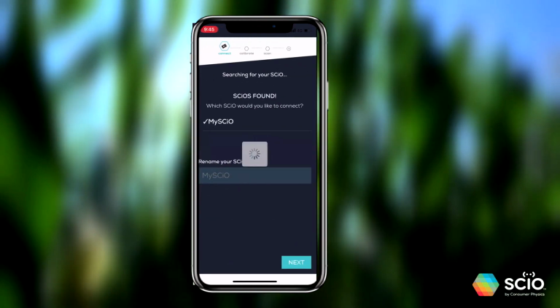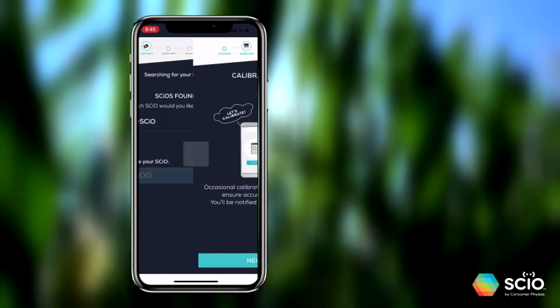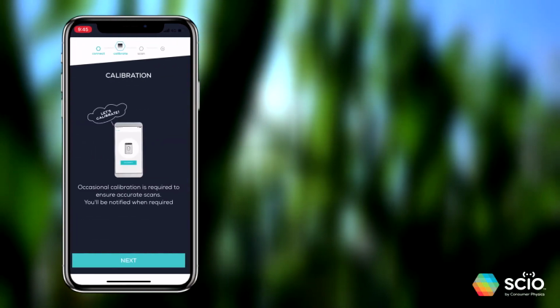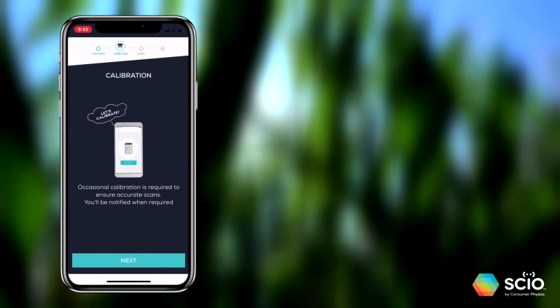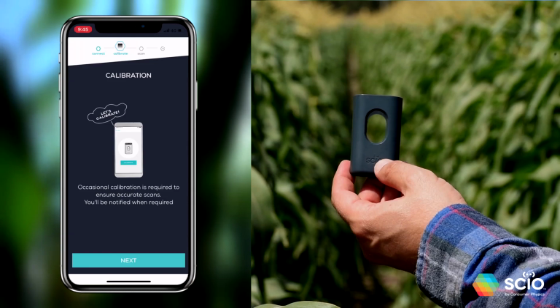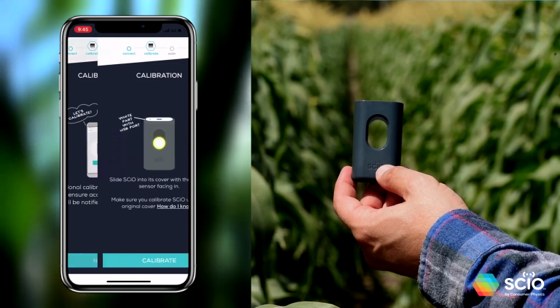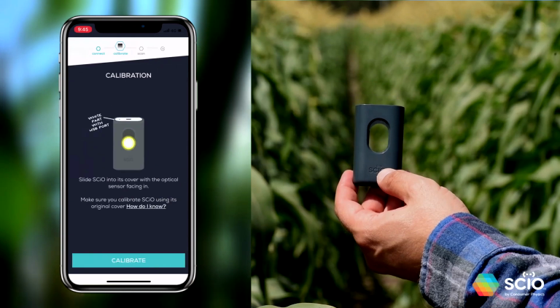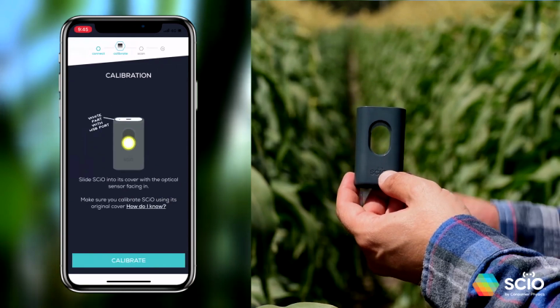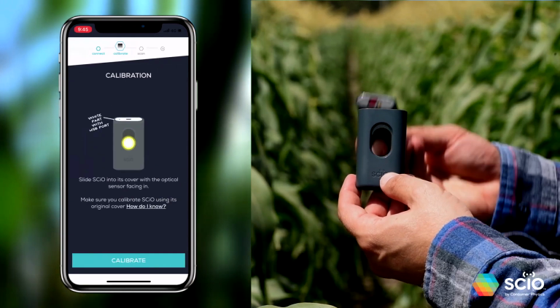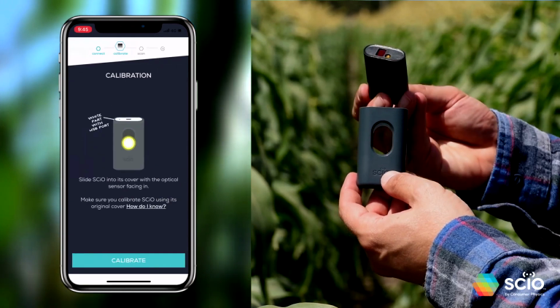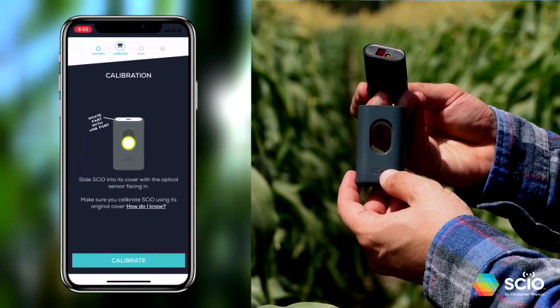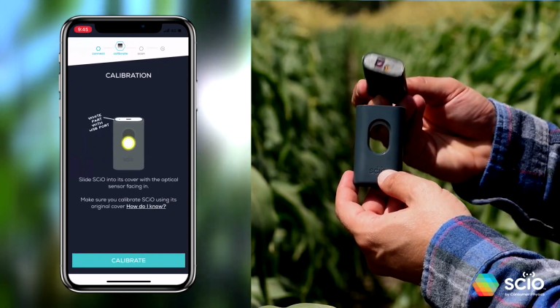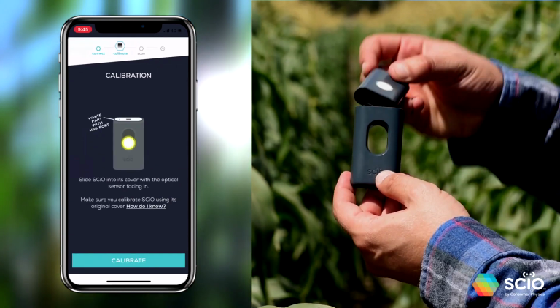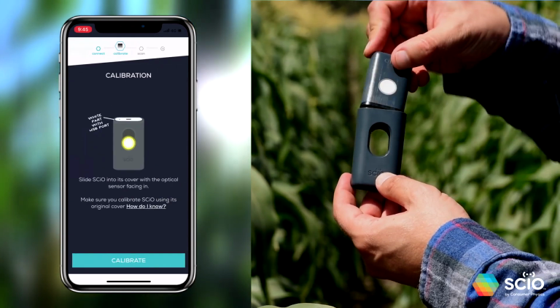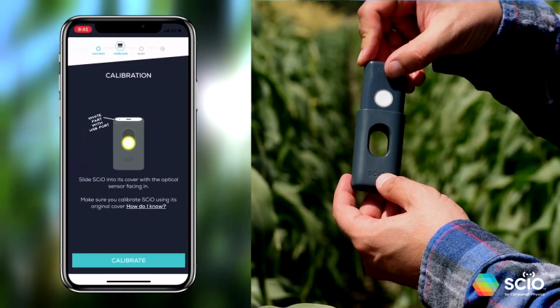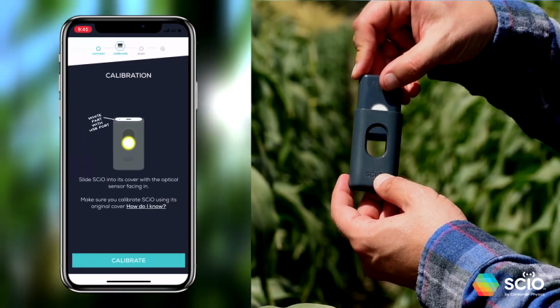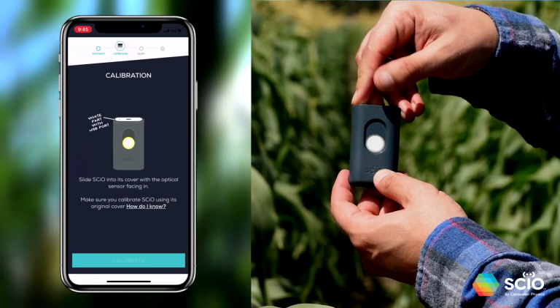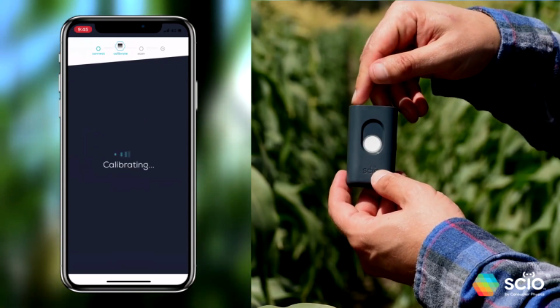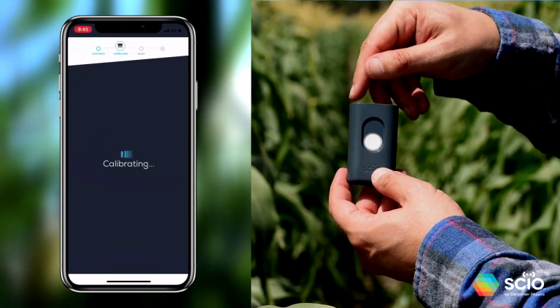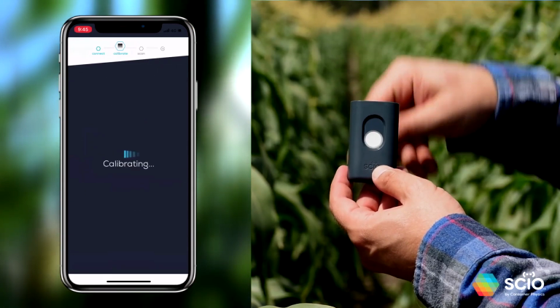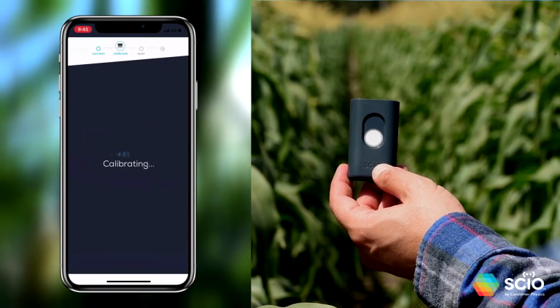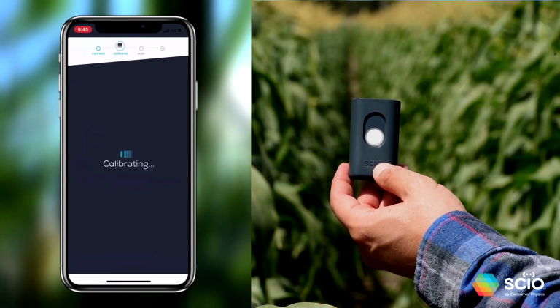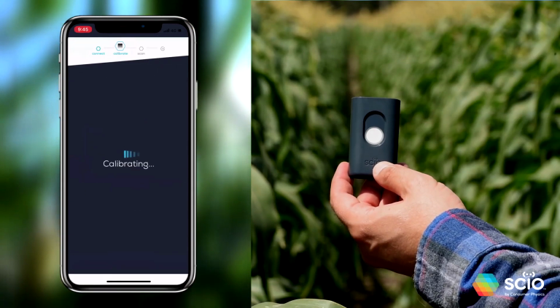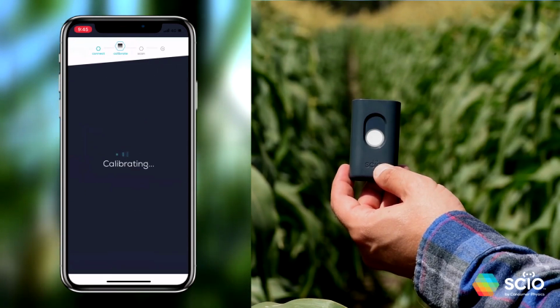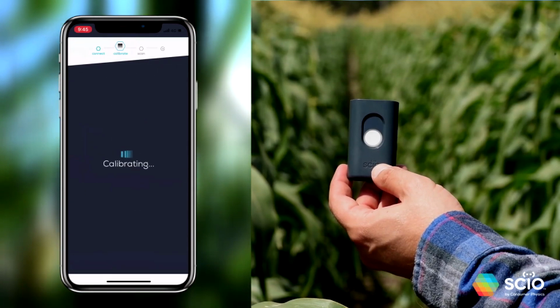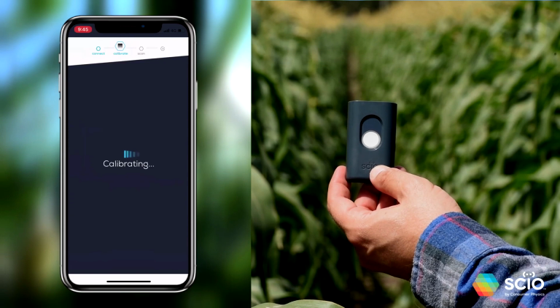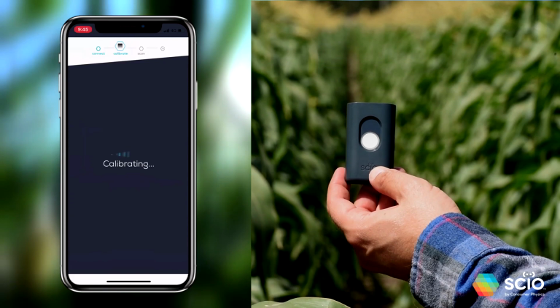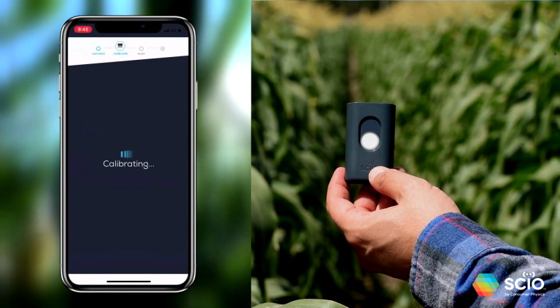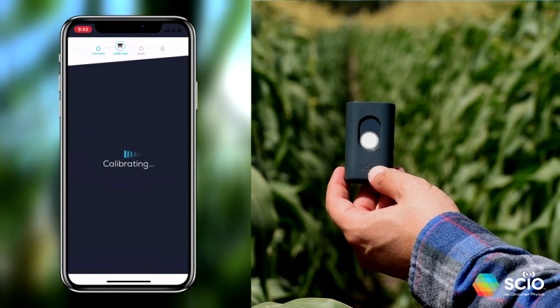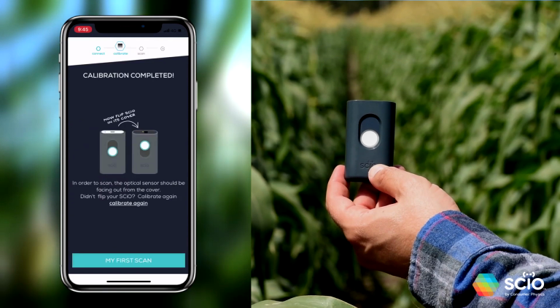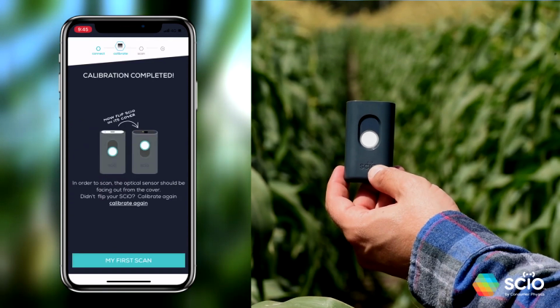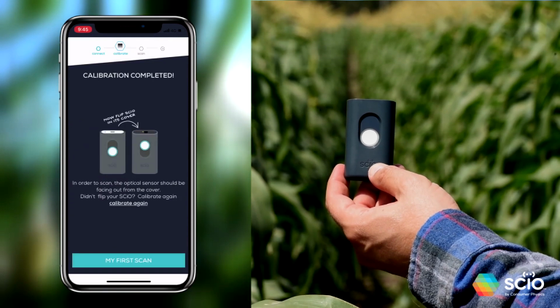When asked to calibrate, use the provided black cover. Don't forget to remove SIO from the cover when done calibrating.